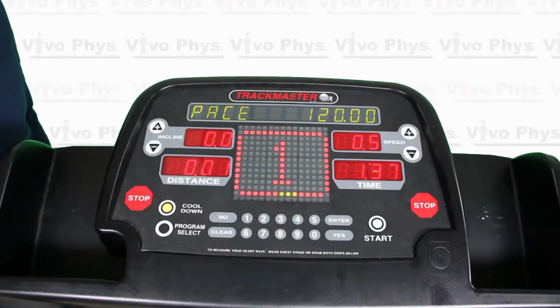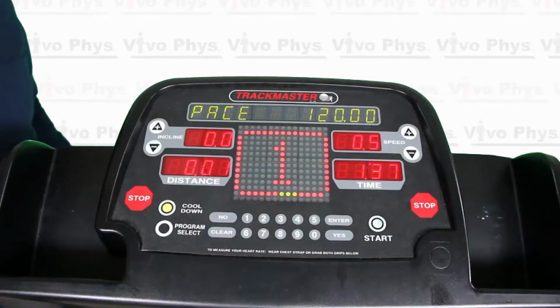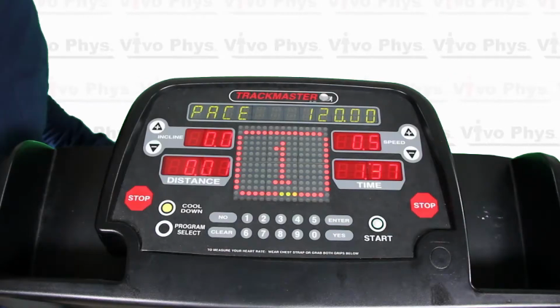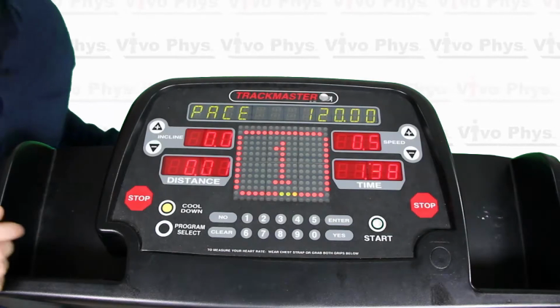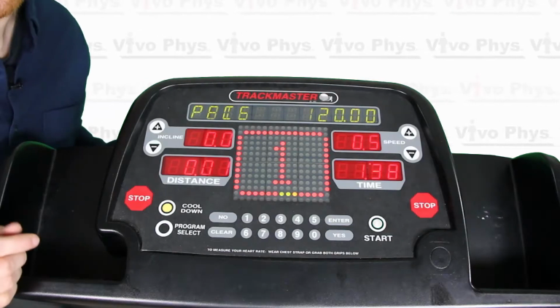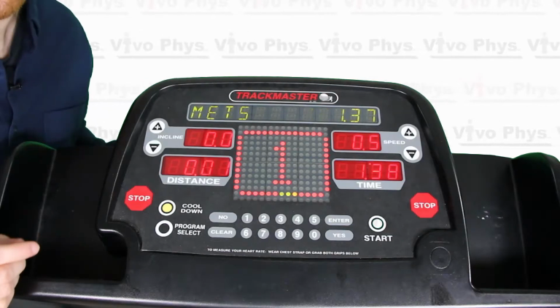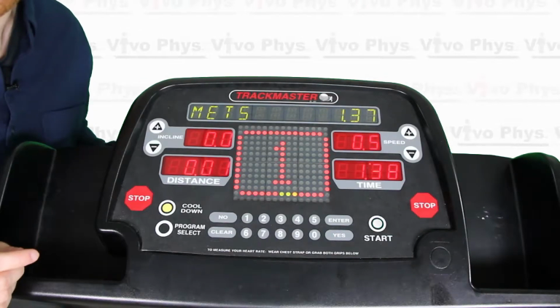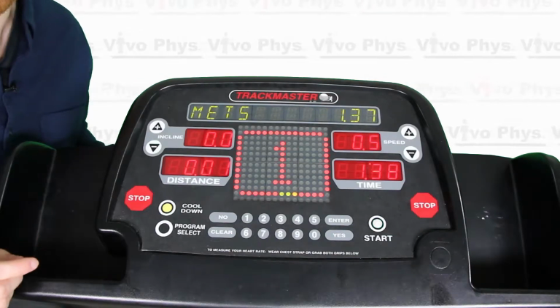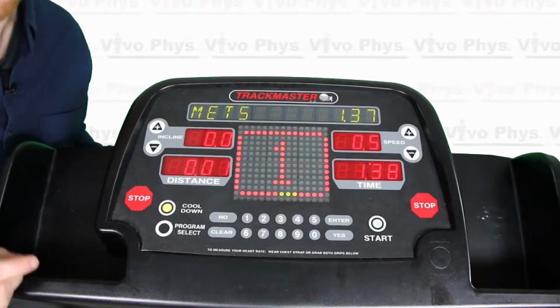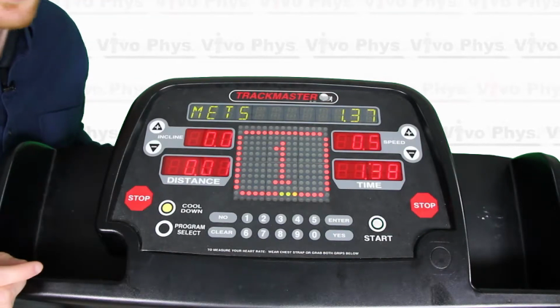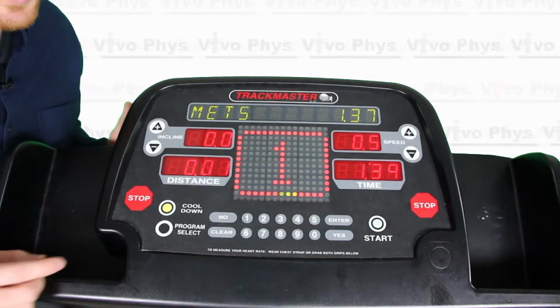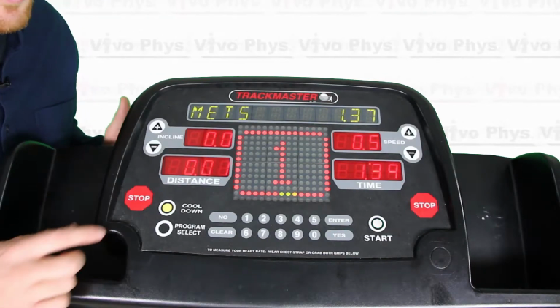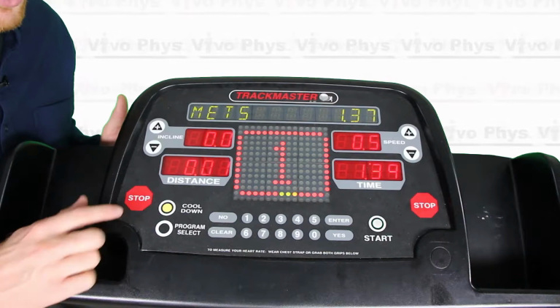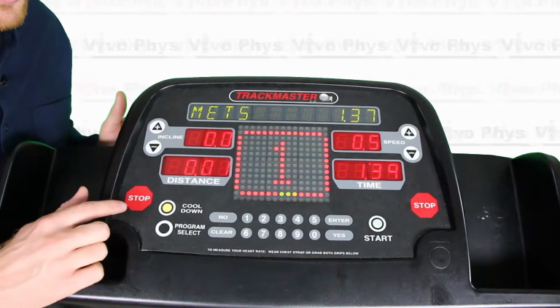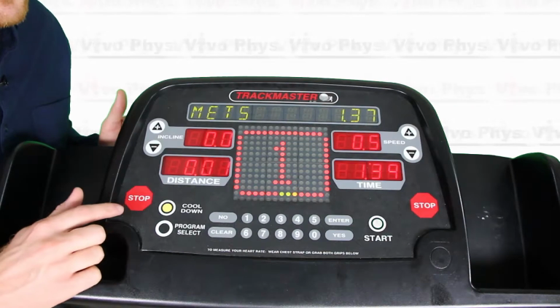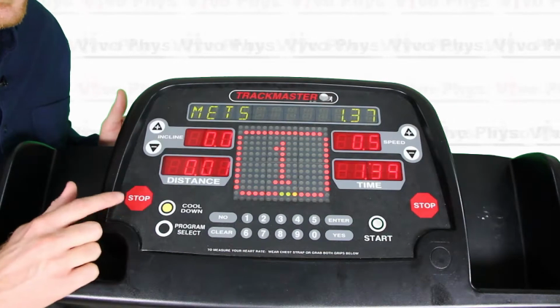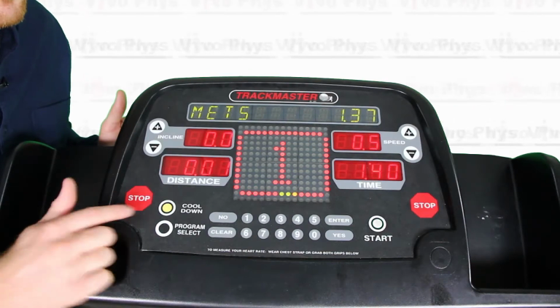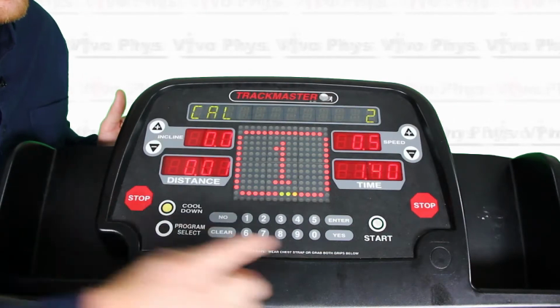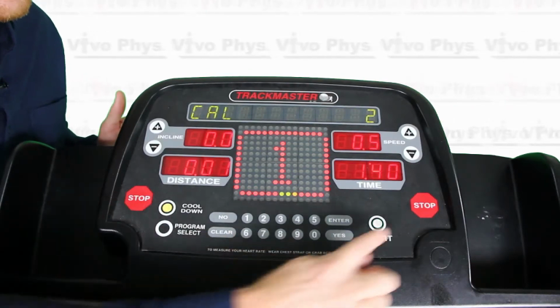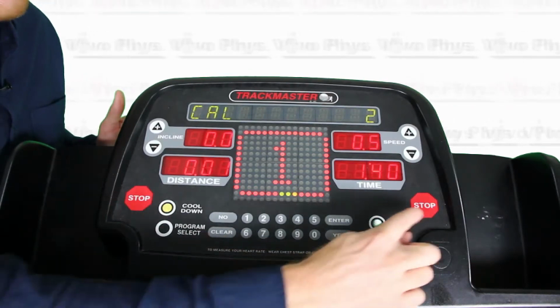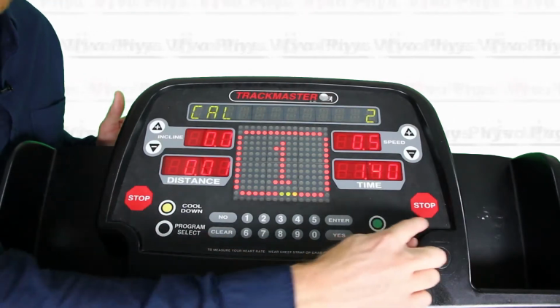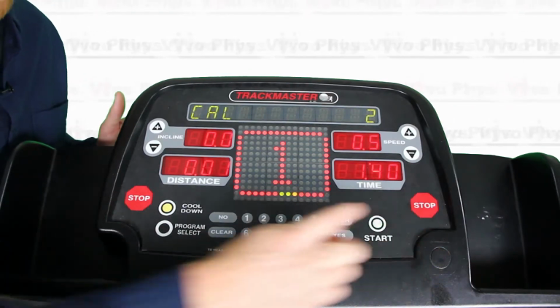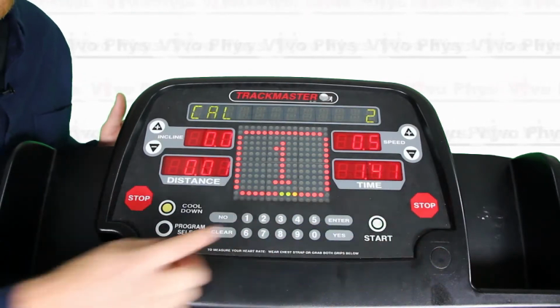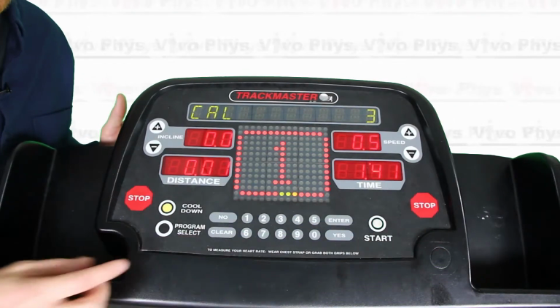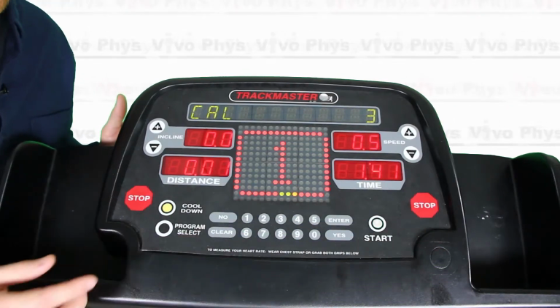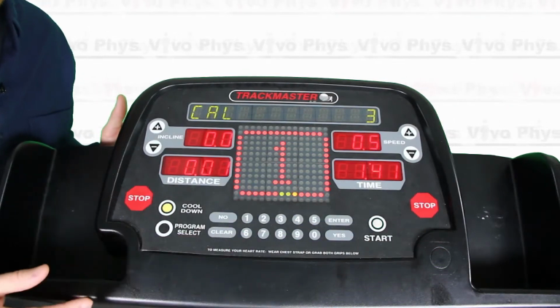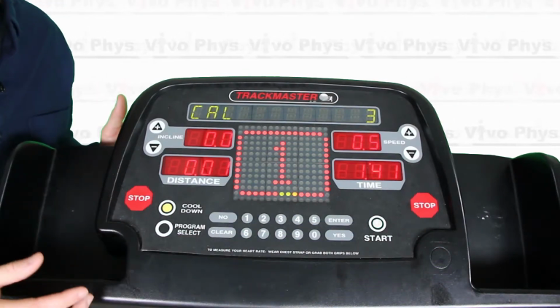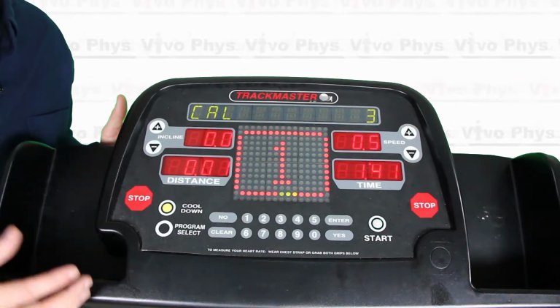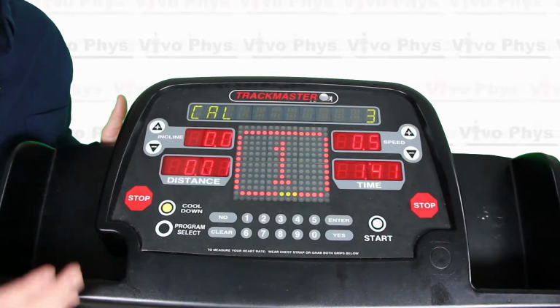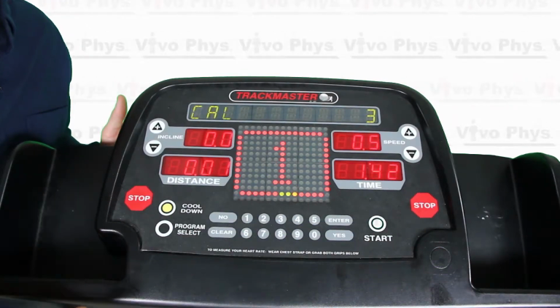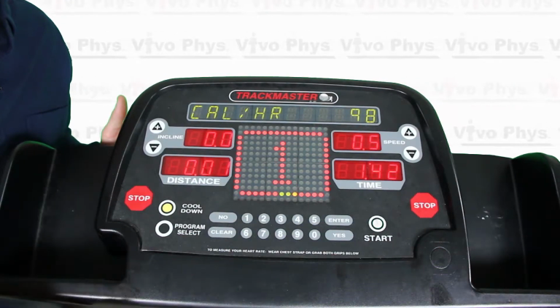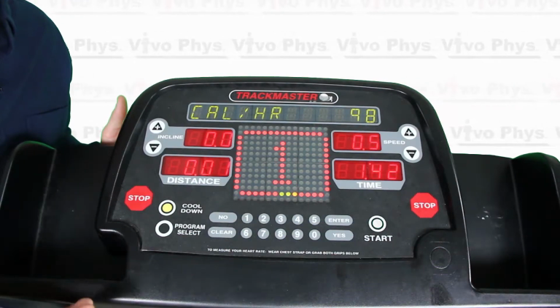When you're done on the treadmill and you want to stop it, all you have to do is hit one of these two stop buttons and it's going to stop the treadmill.